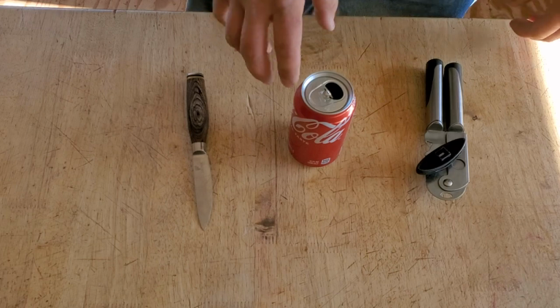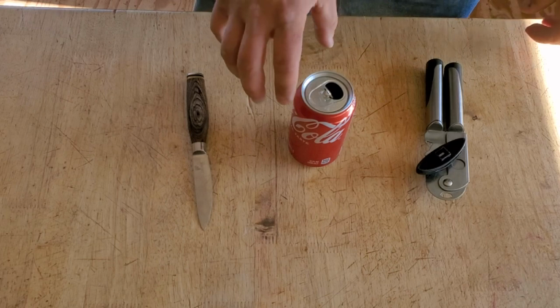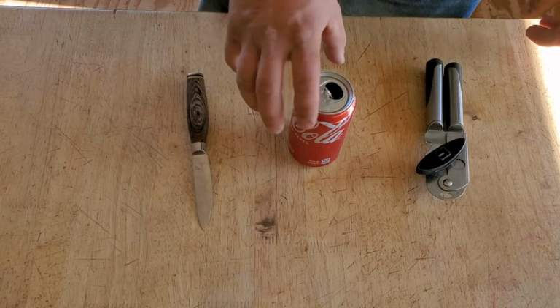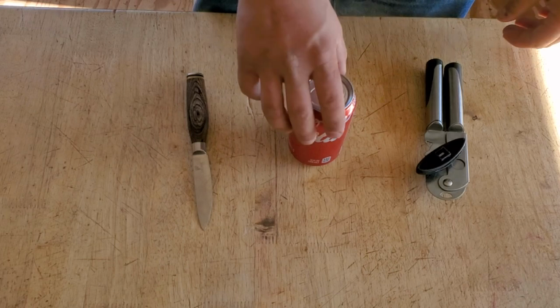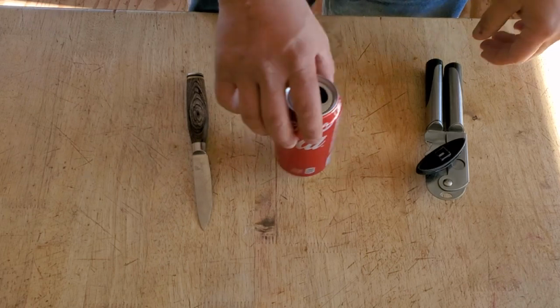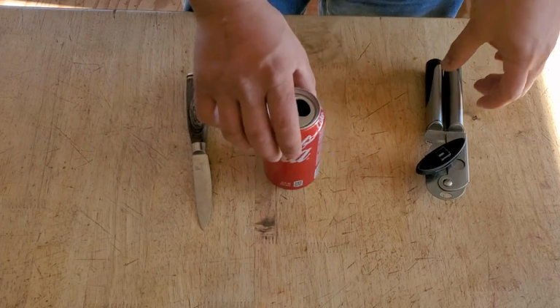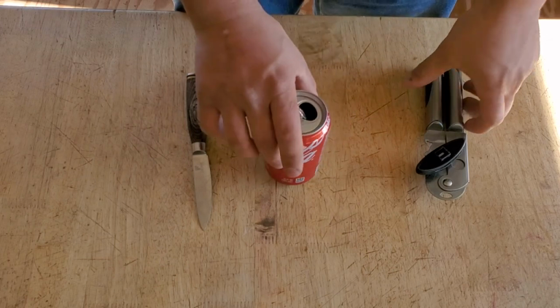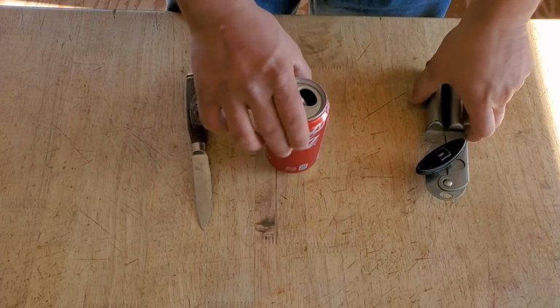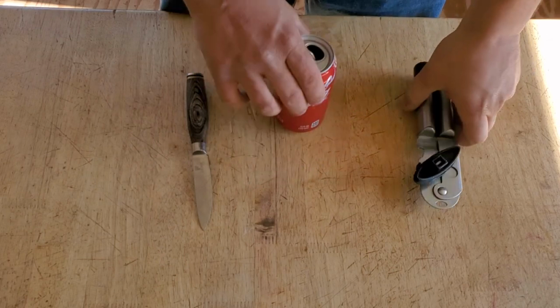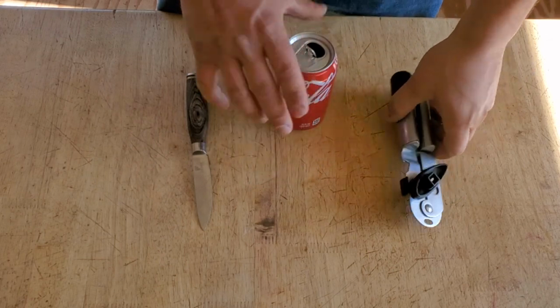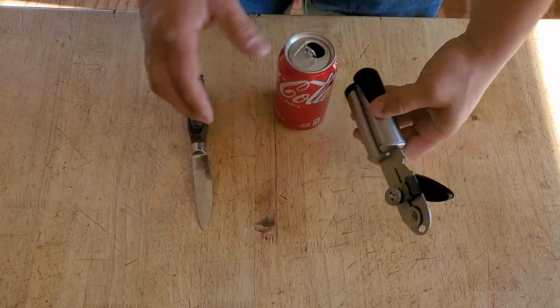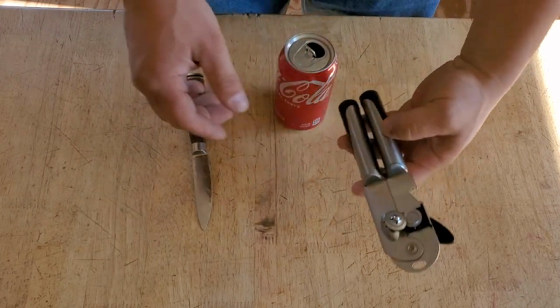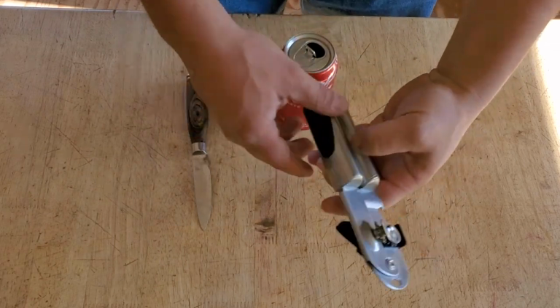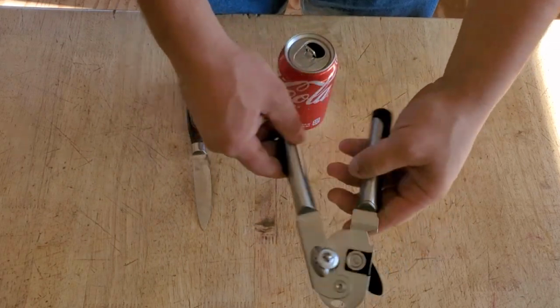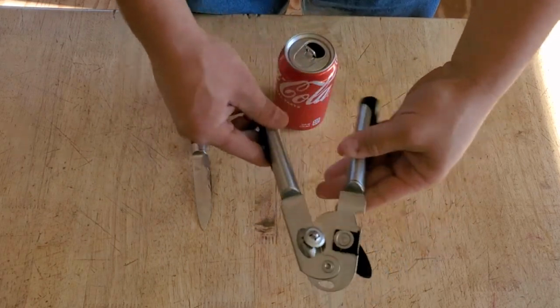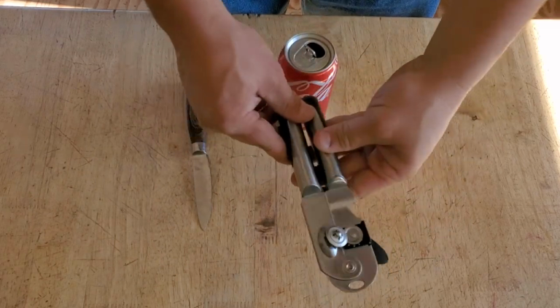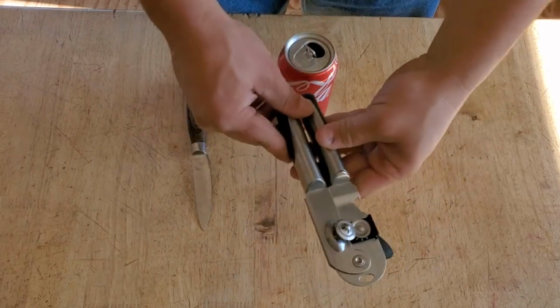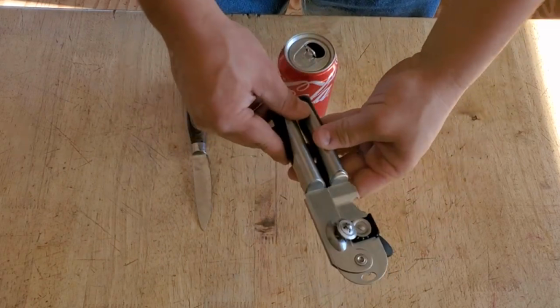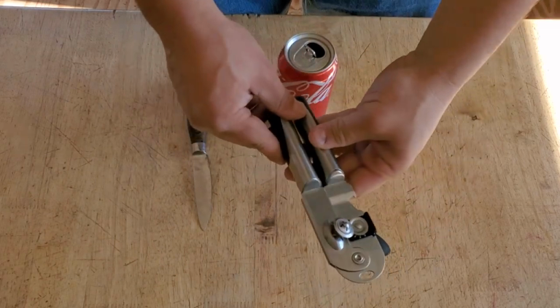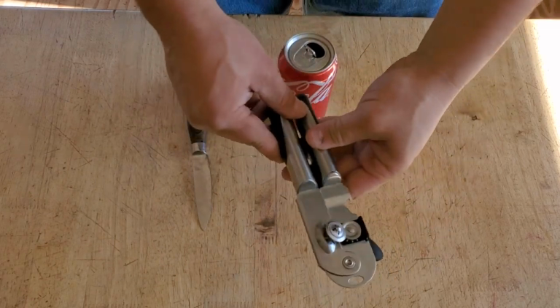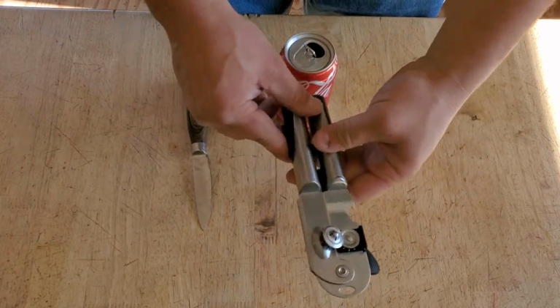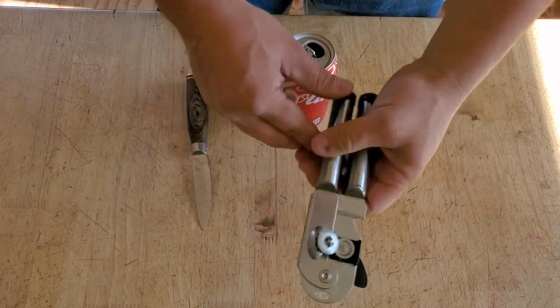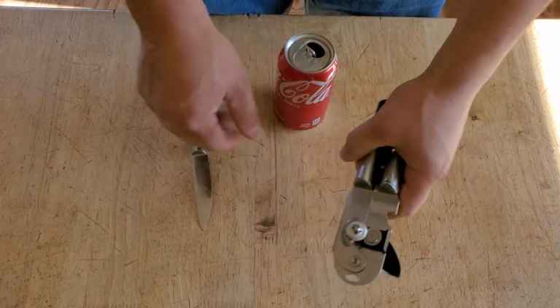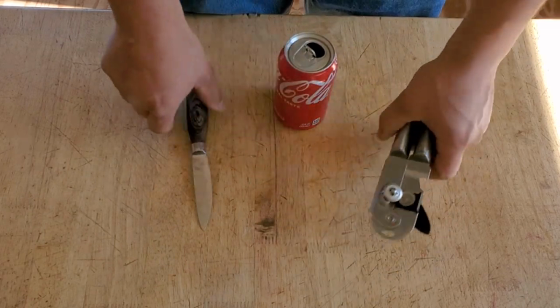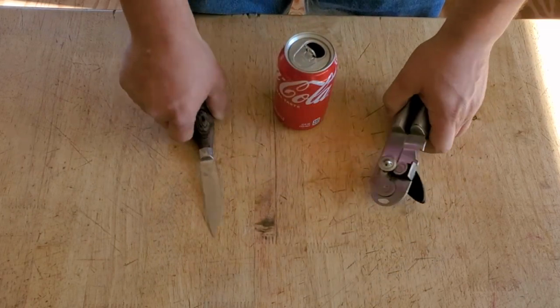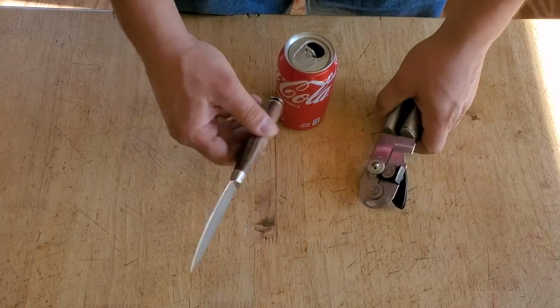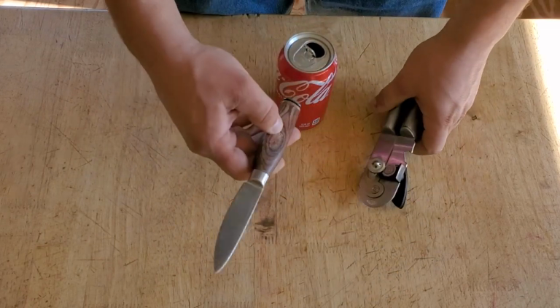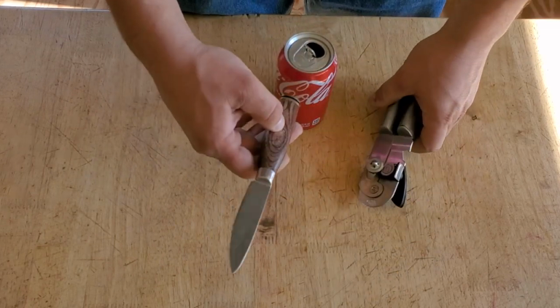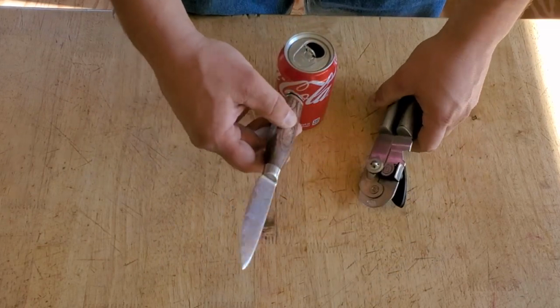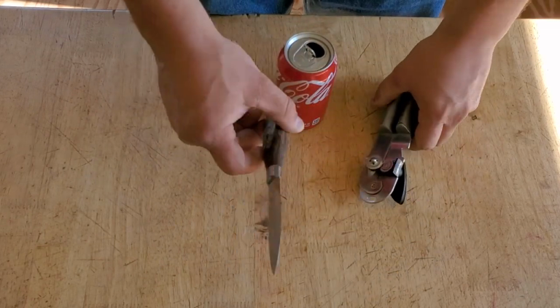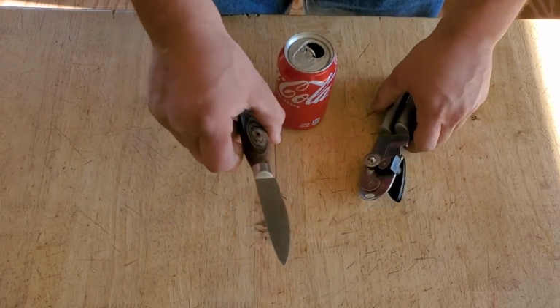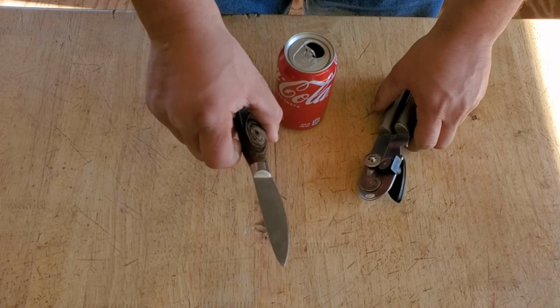Alright, so tools you're going to need: a can opener and a knife.